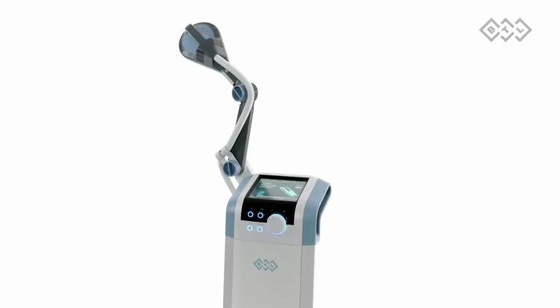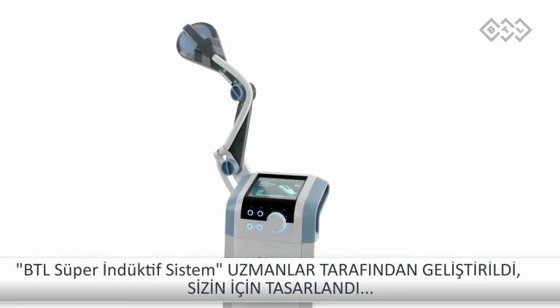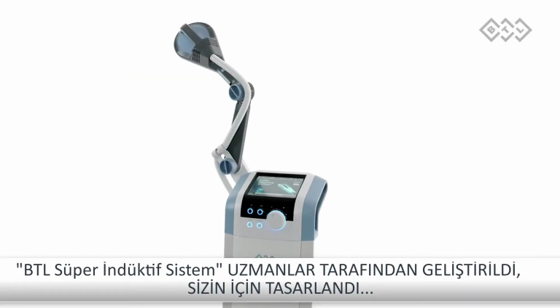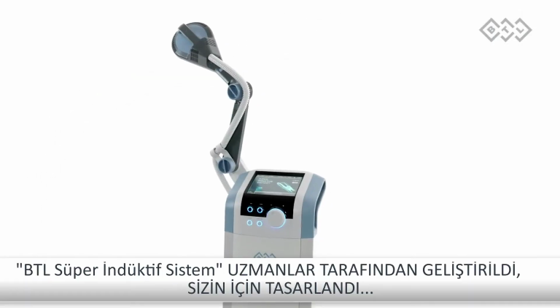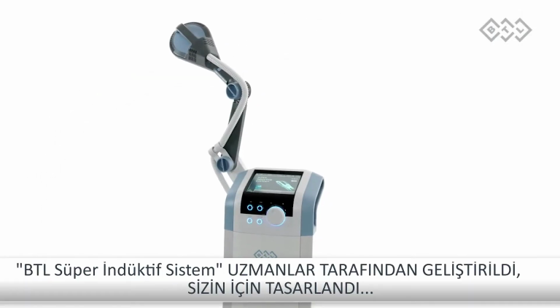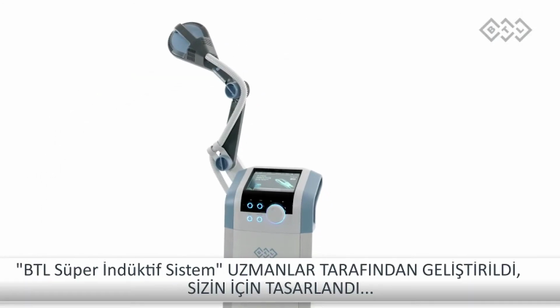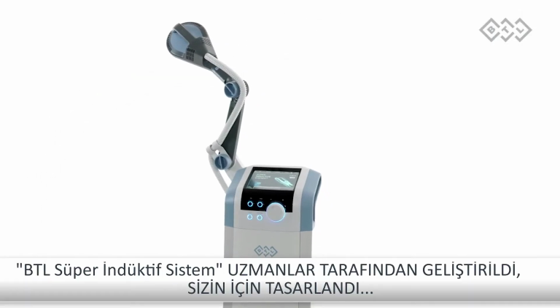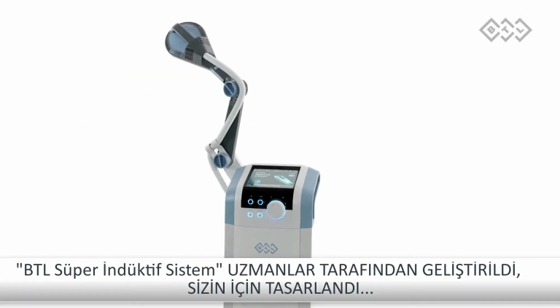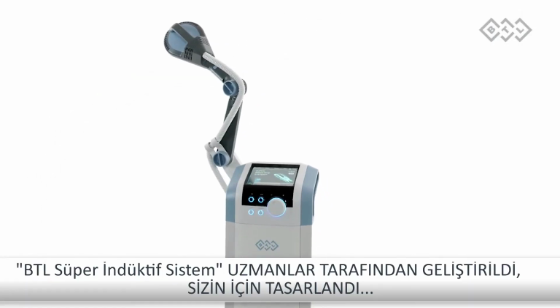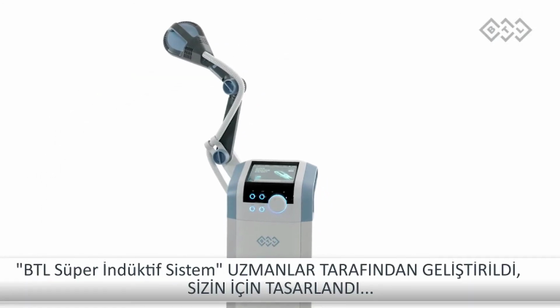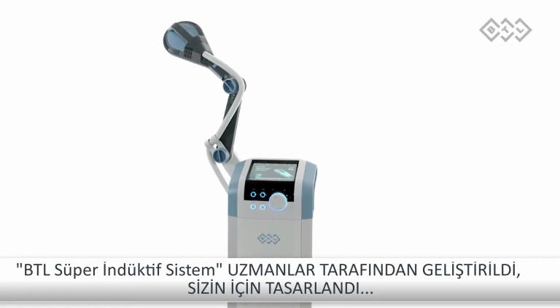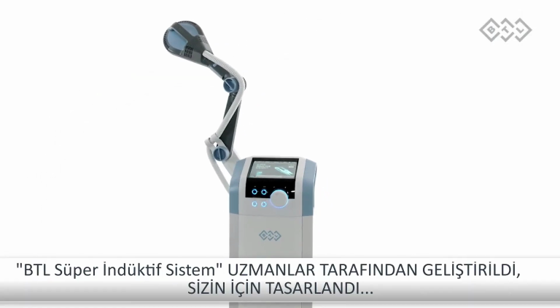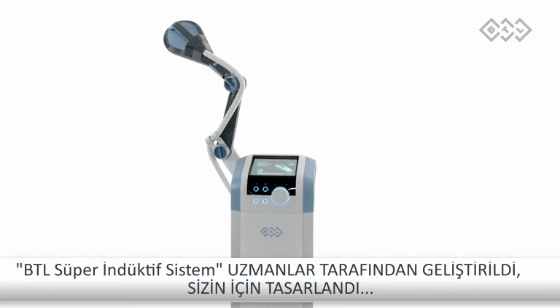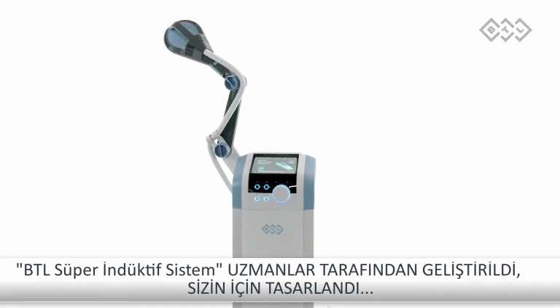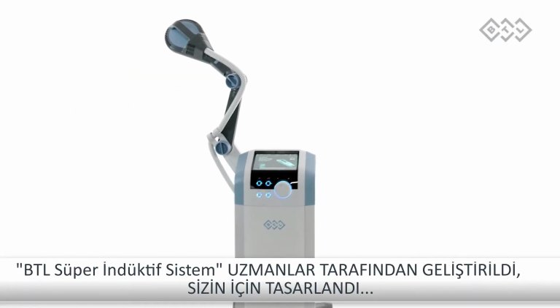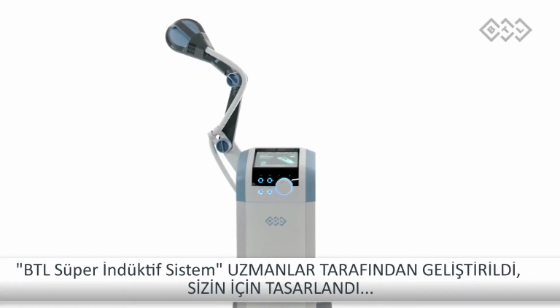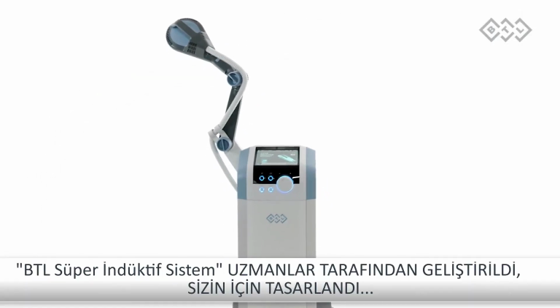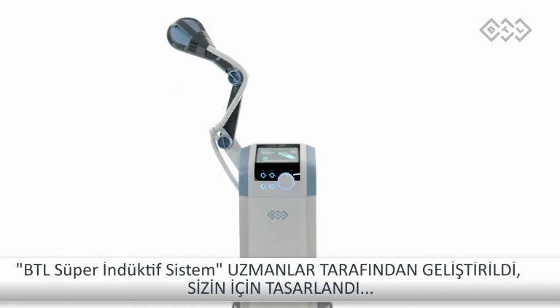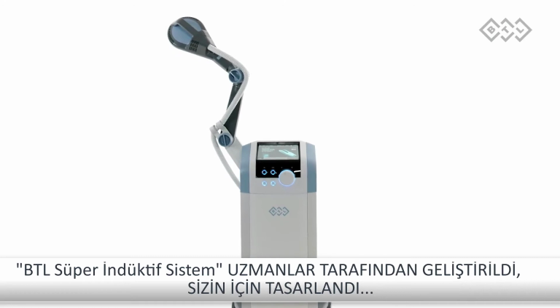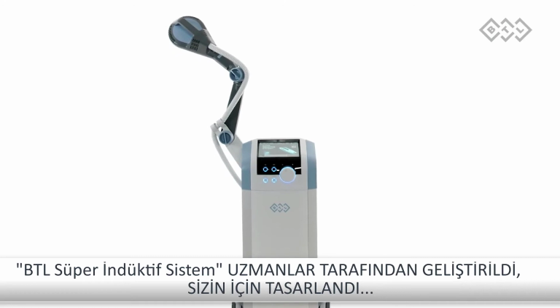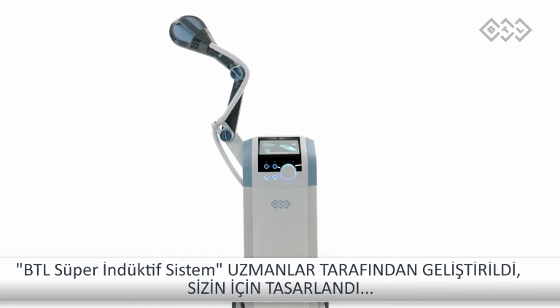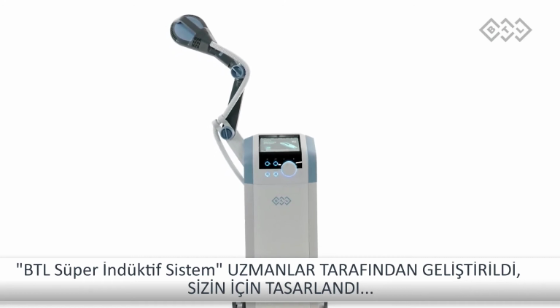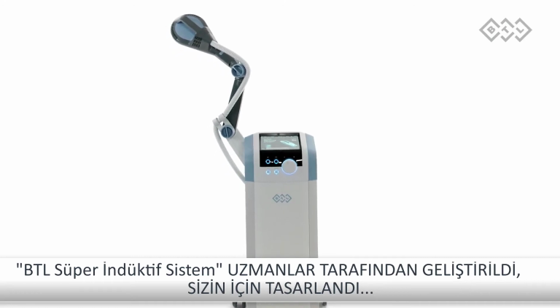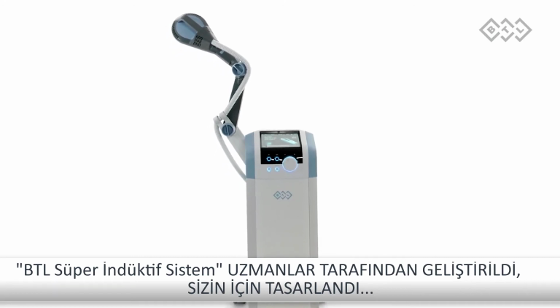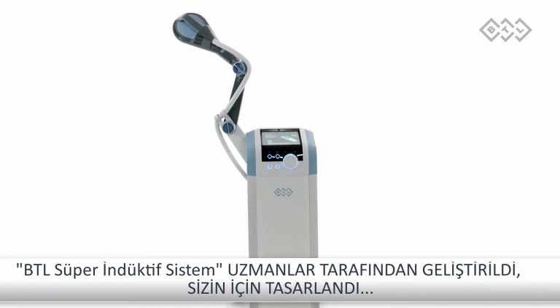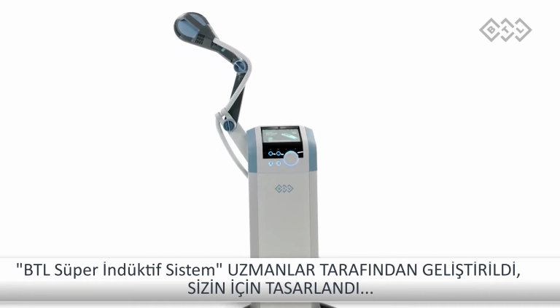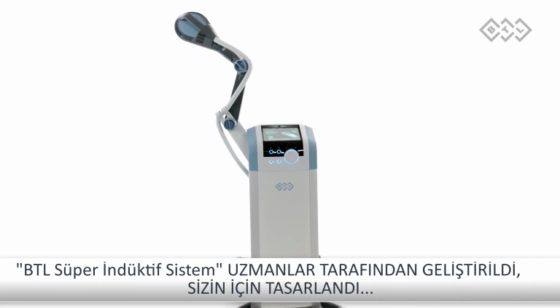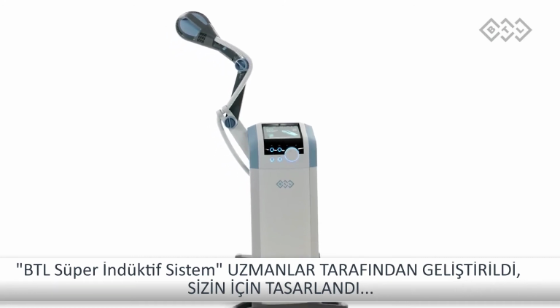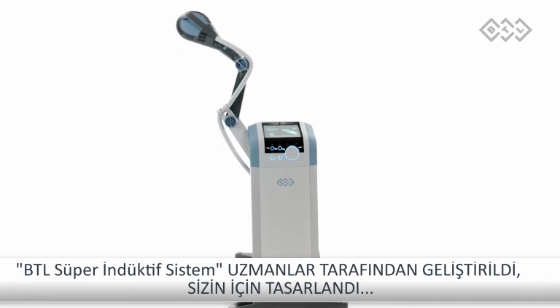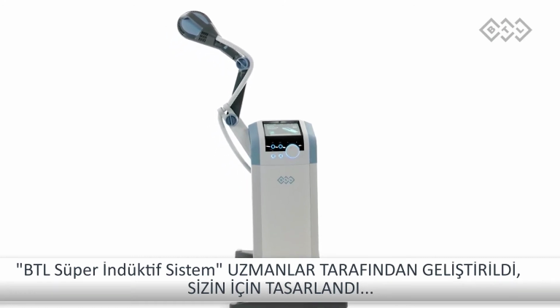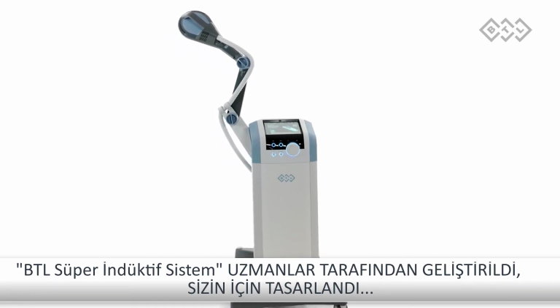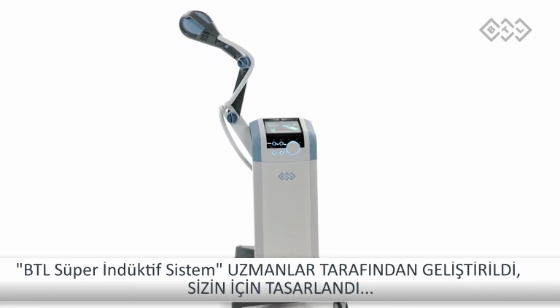BTL super inductive system — developed by engineers, designed for users.